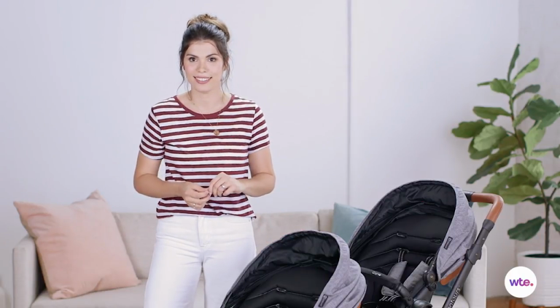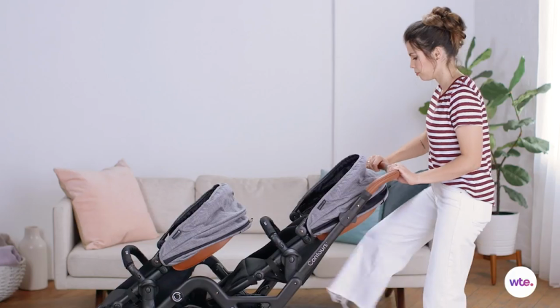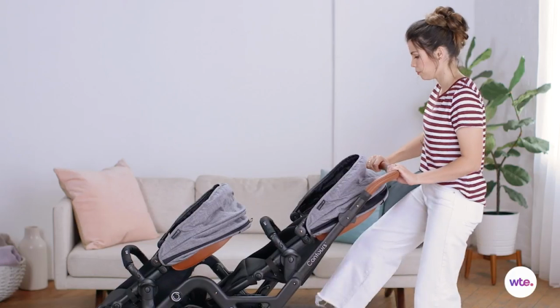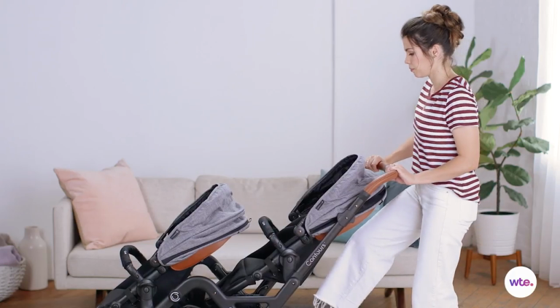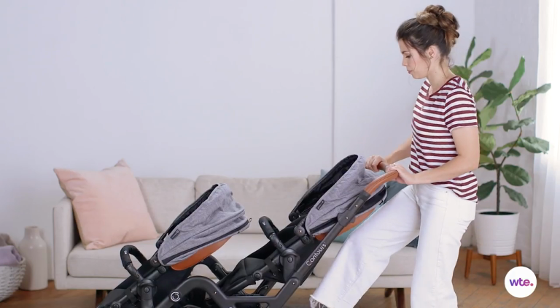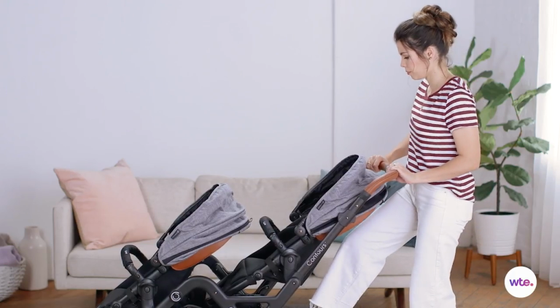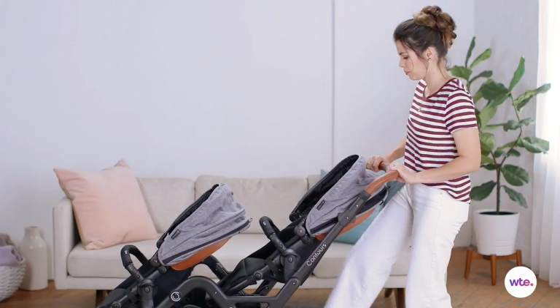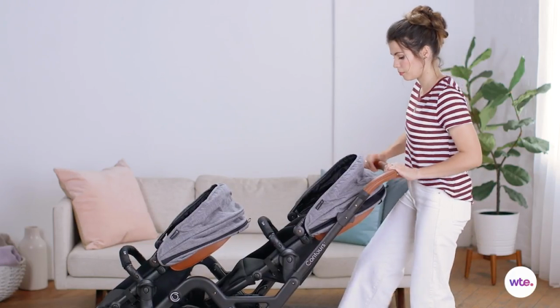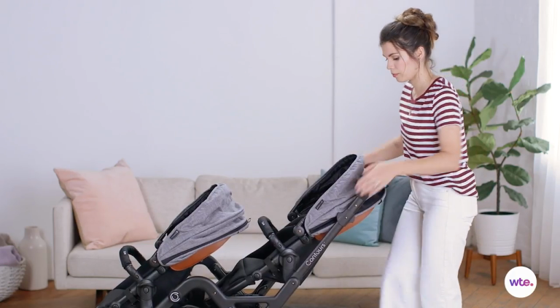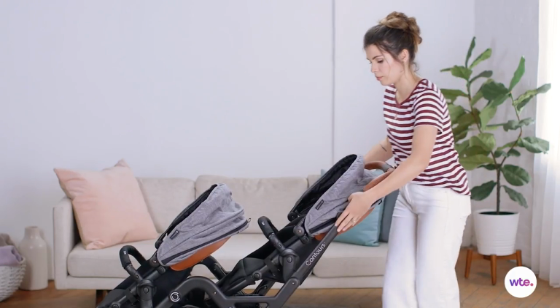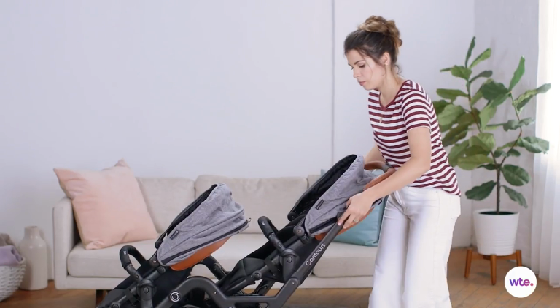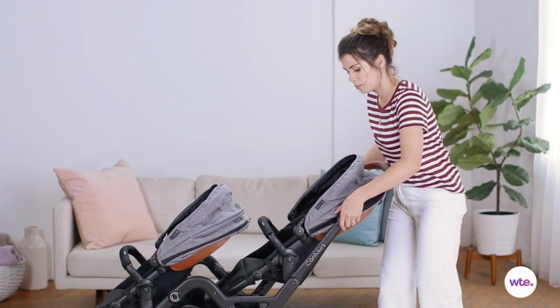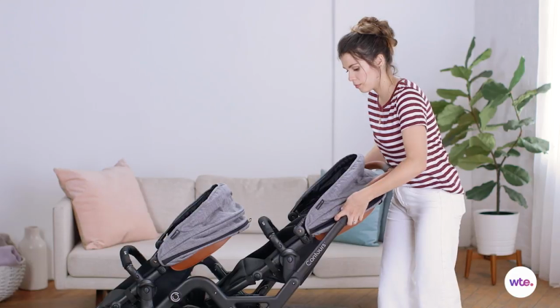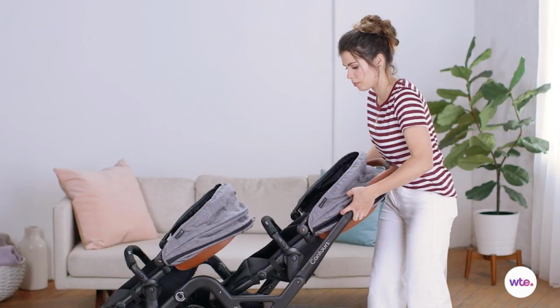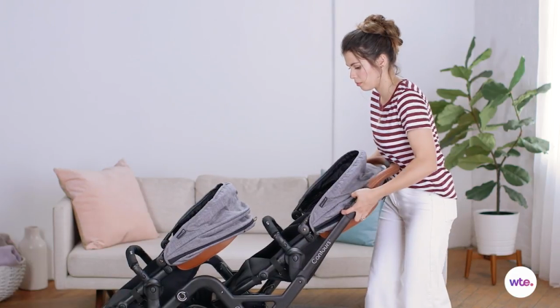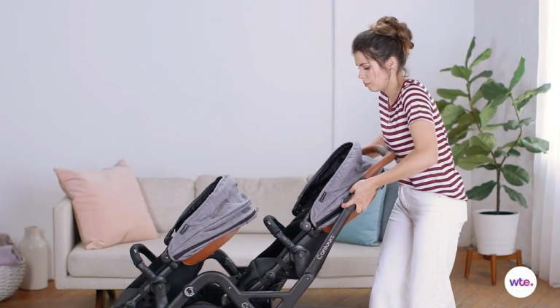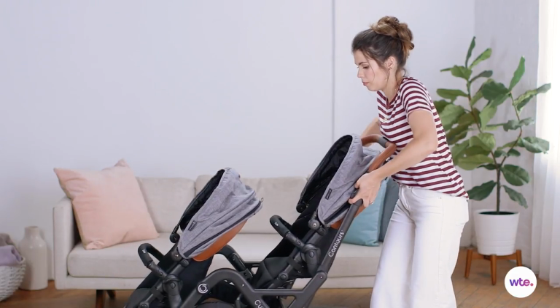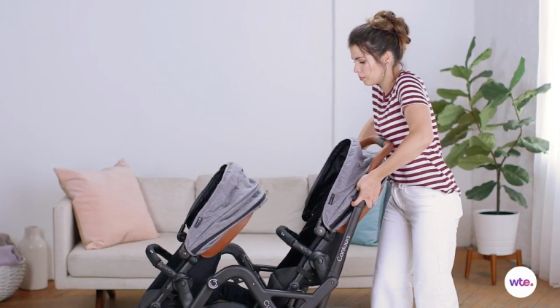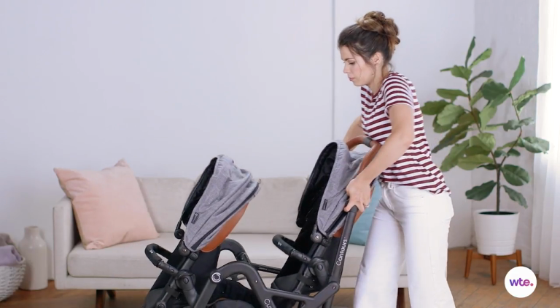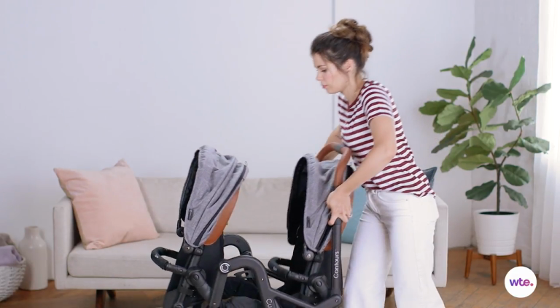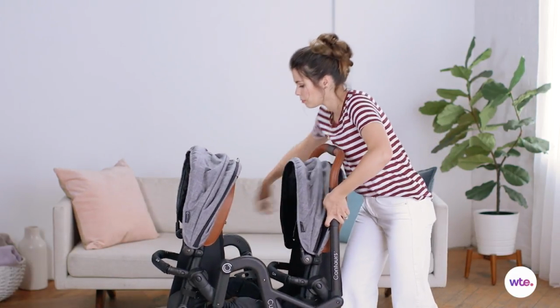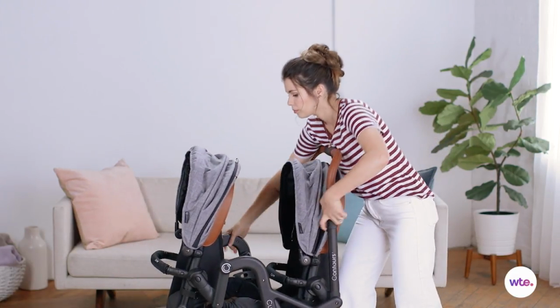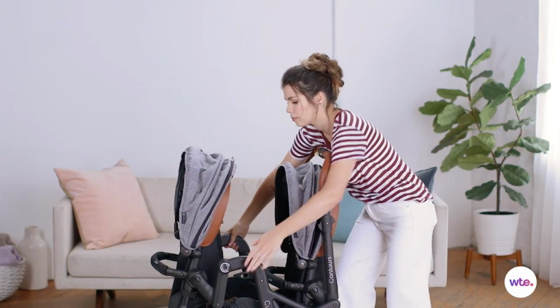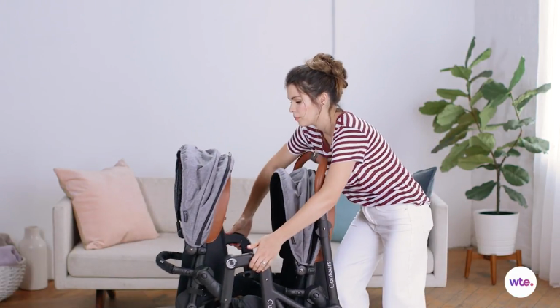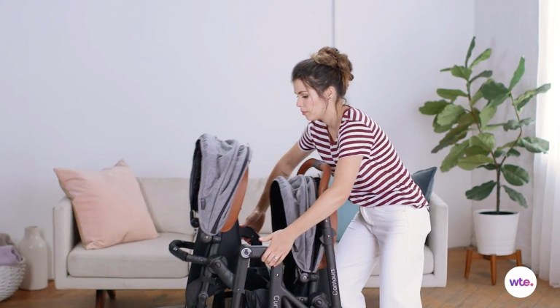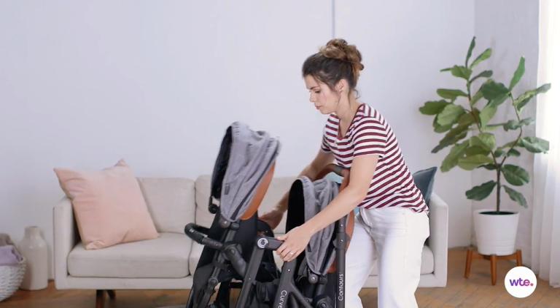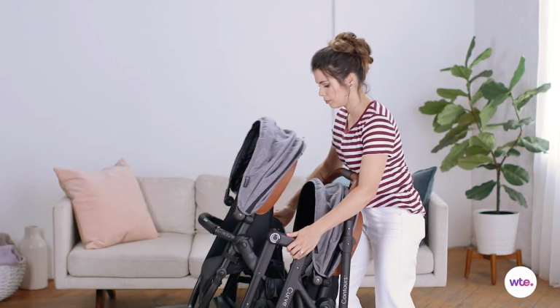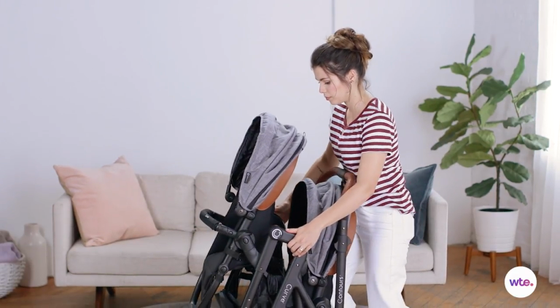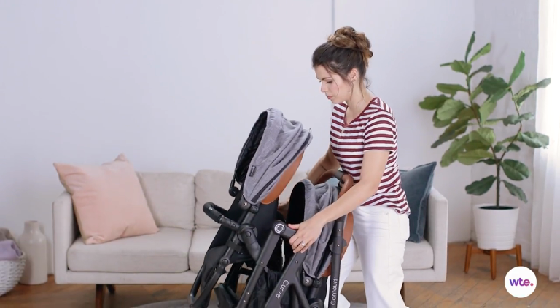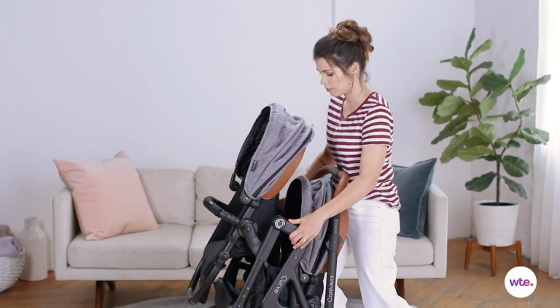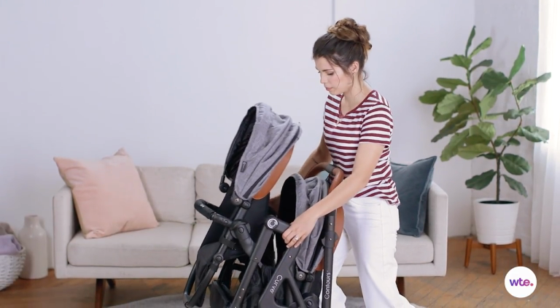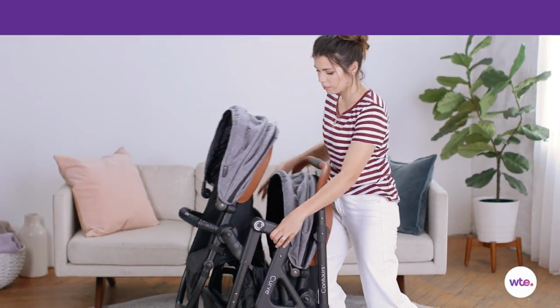One feature that I believe will make most parents' lives much easier is that you fold it standing up and you don't have to remove any of the seats to do it.